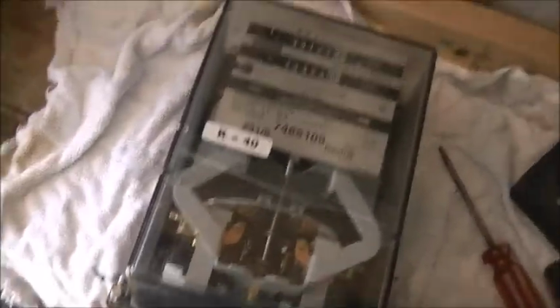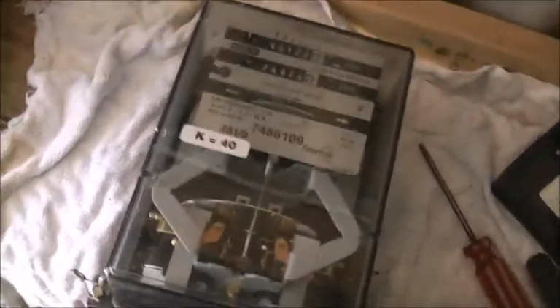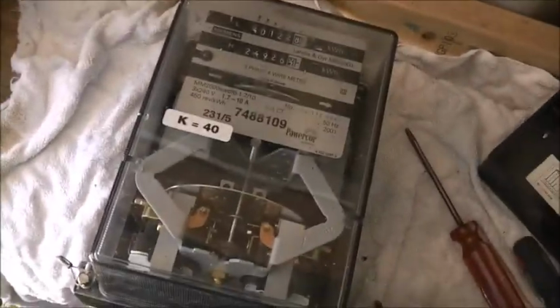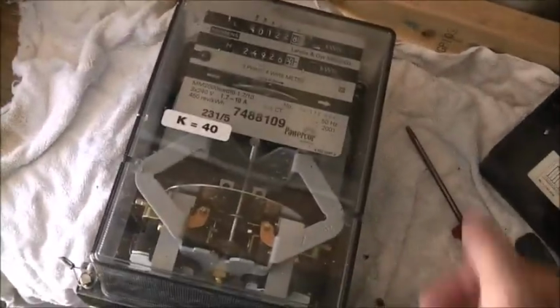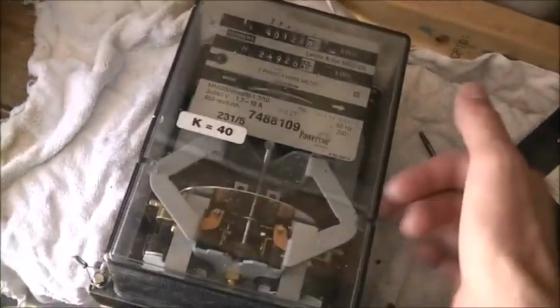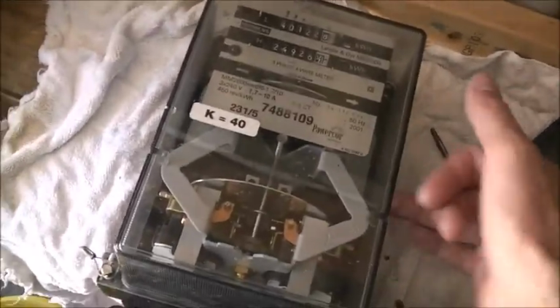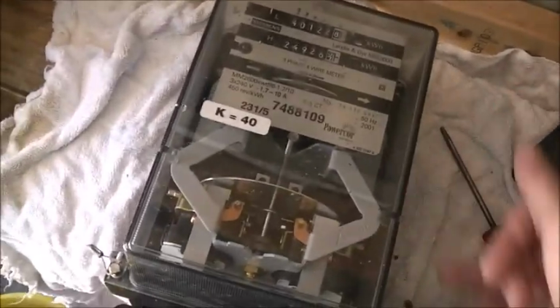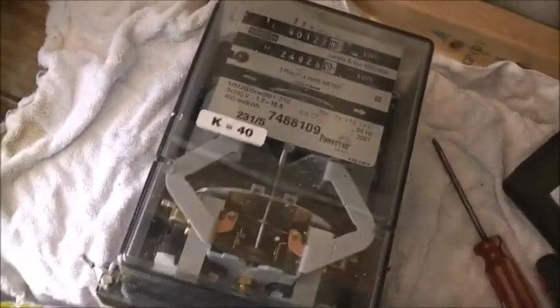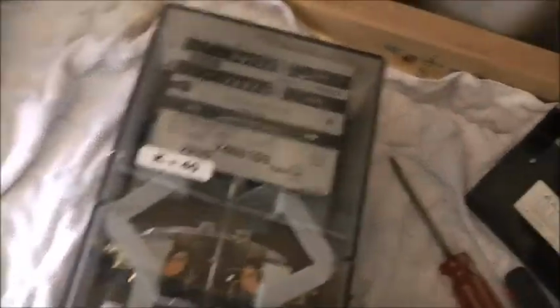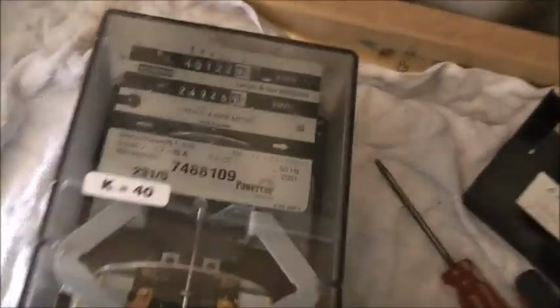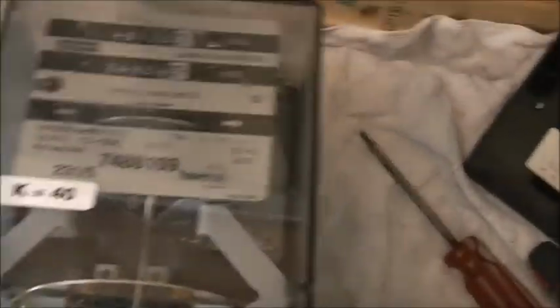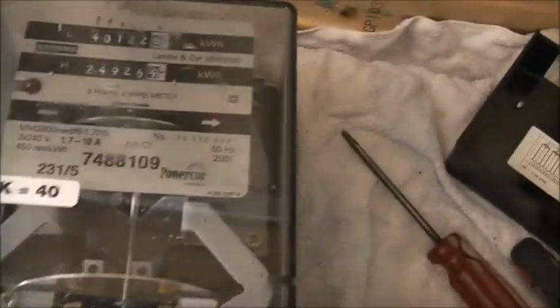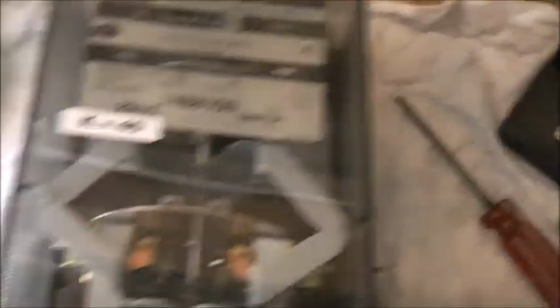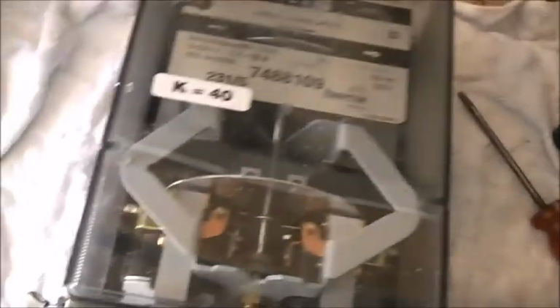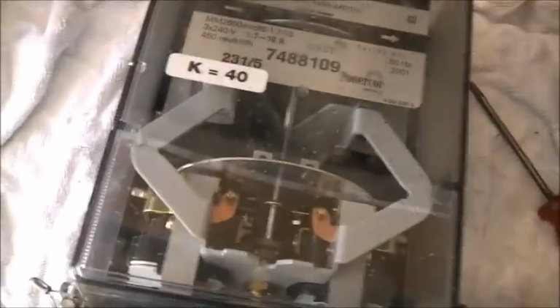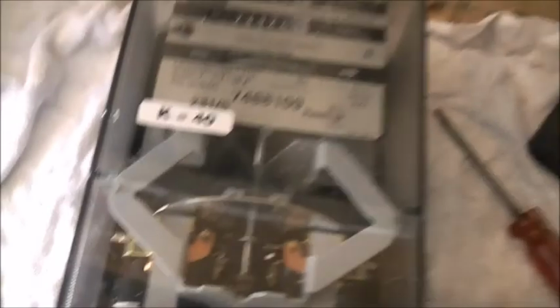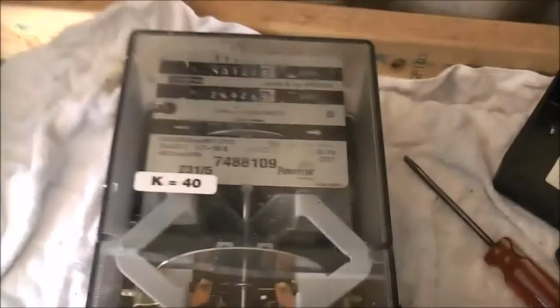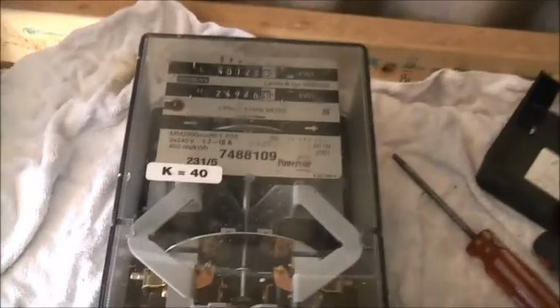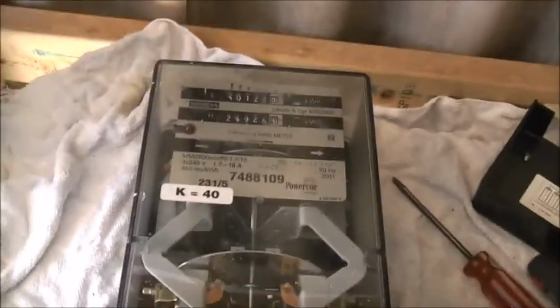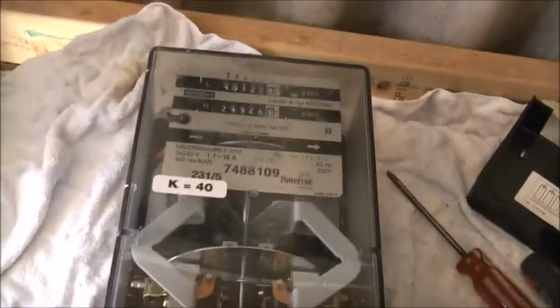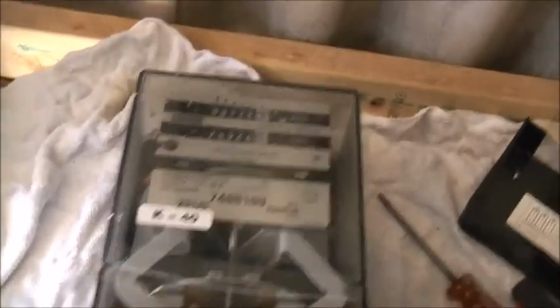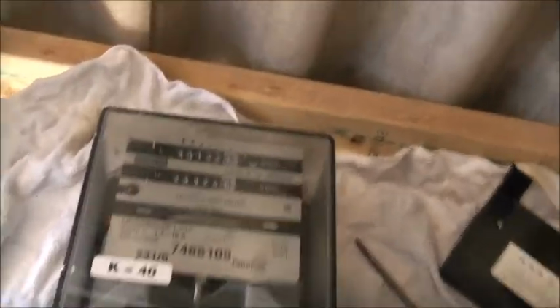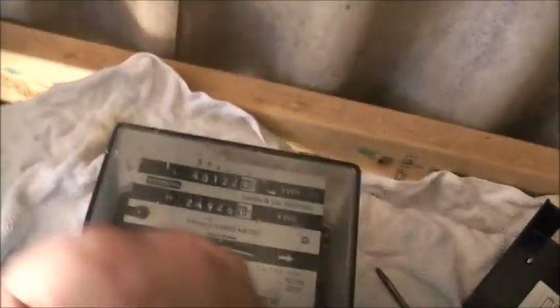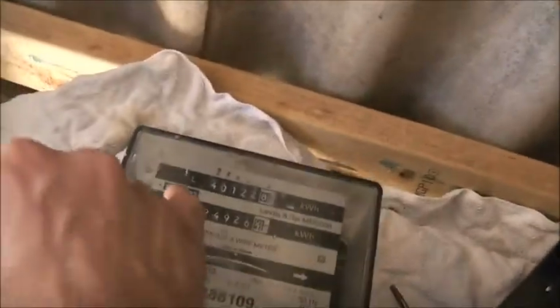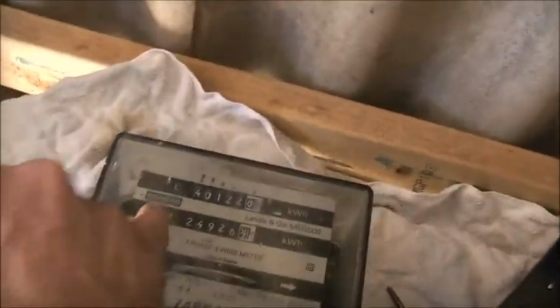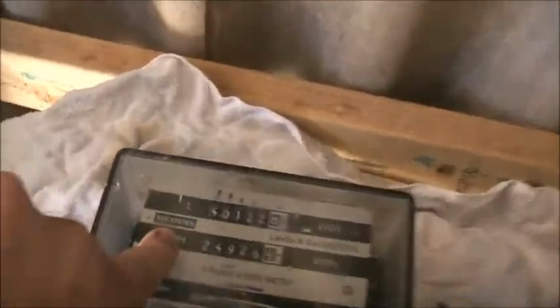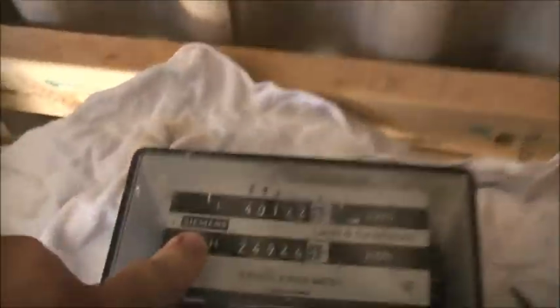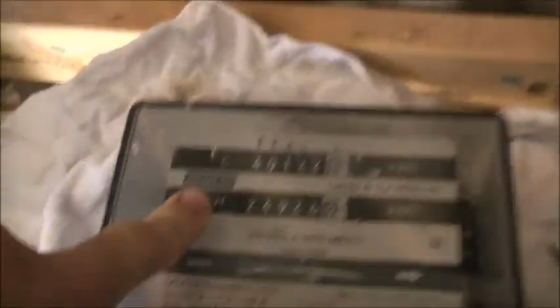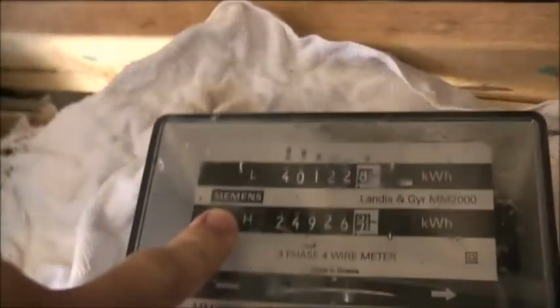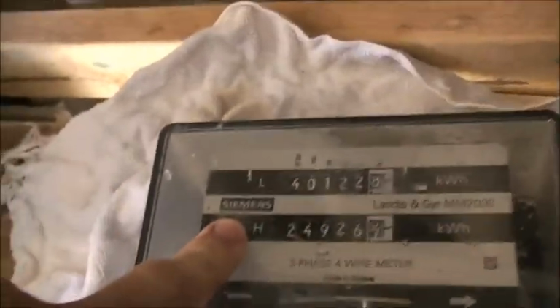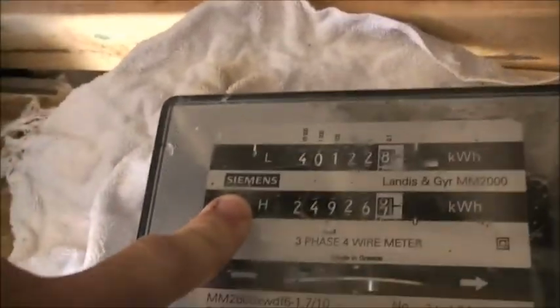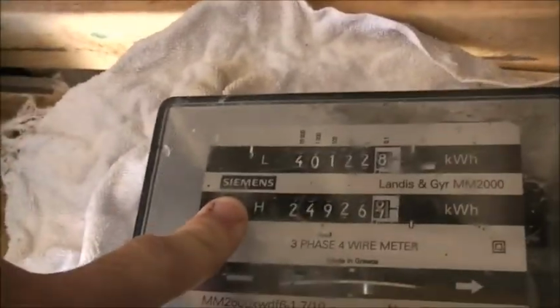These Greek-made Landis and Gyr ones are from this year. This is when Siemens took over their metering department.